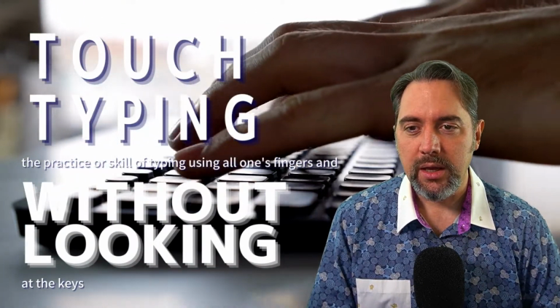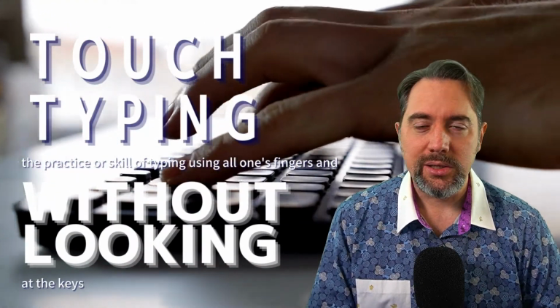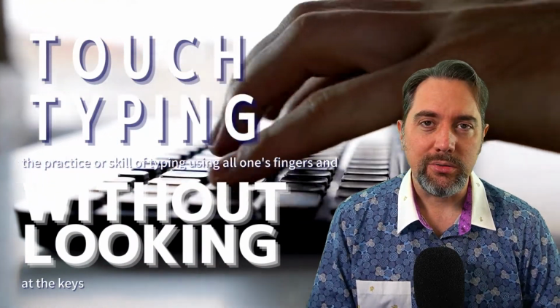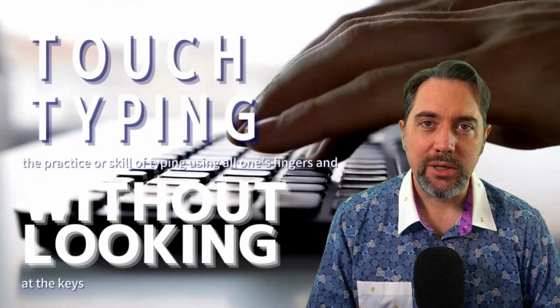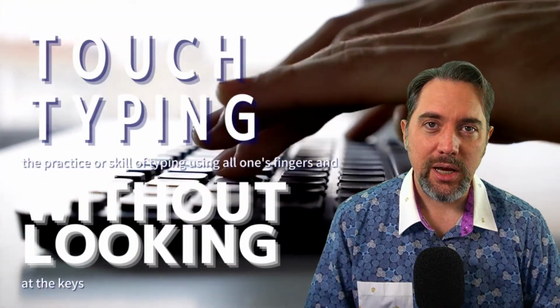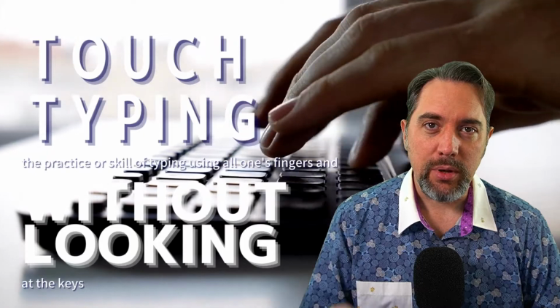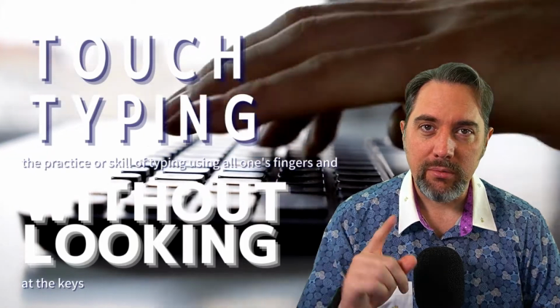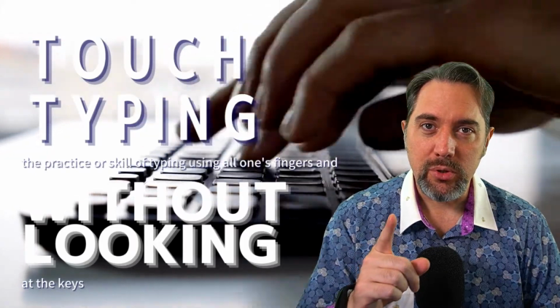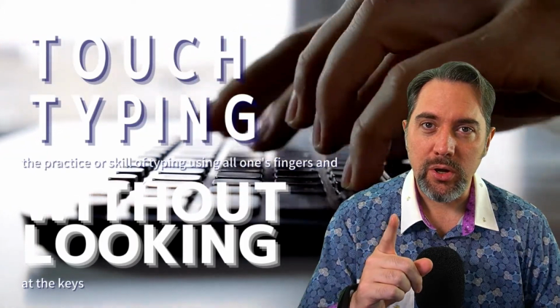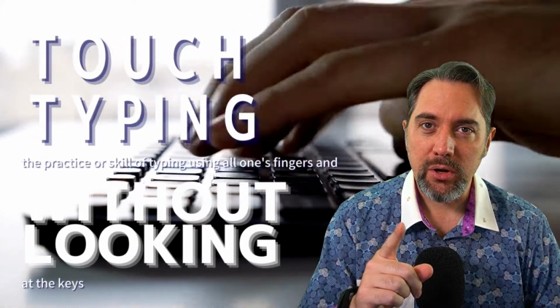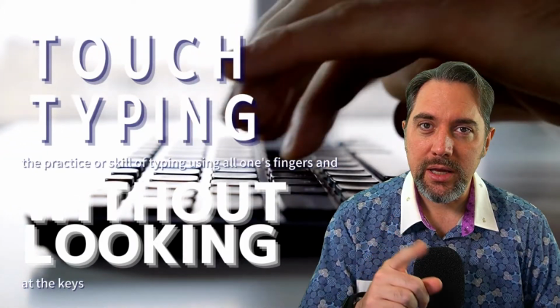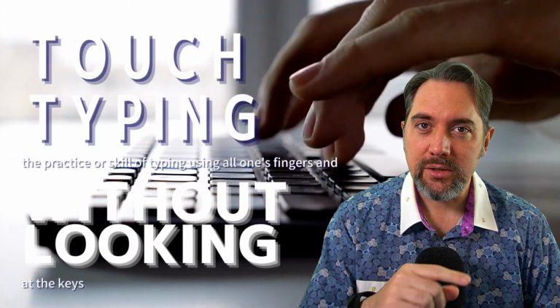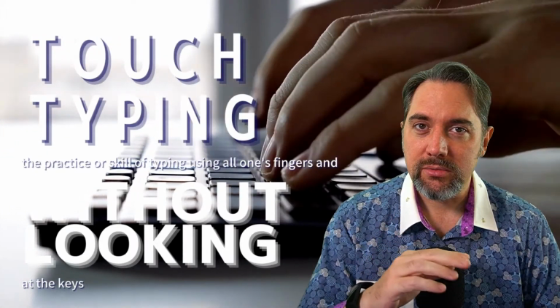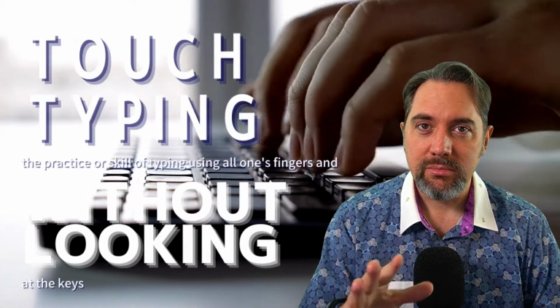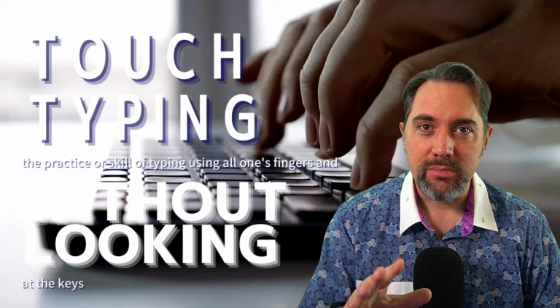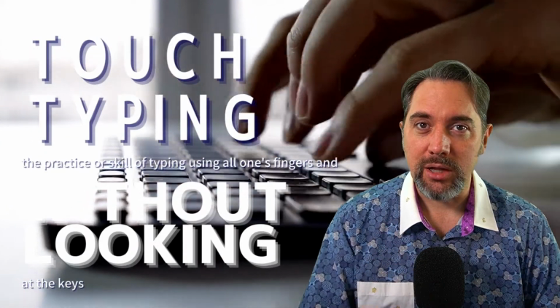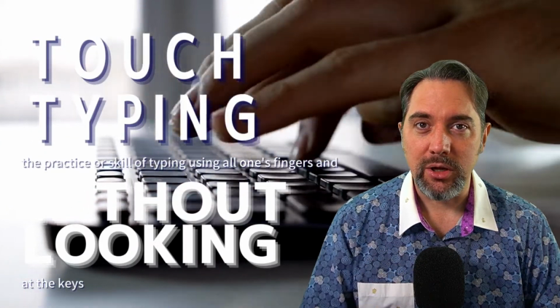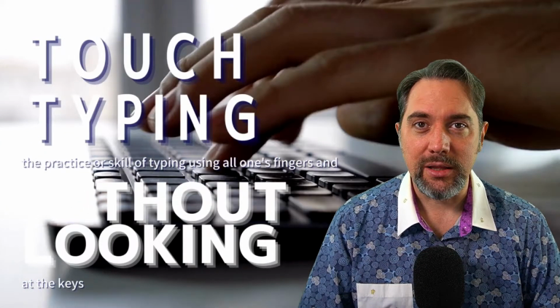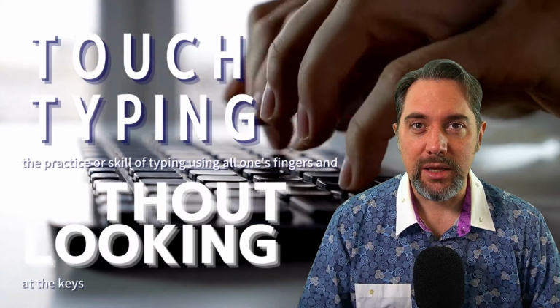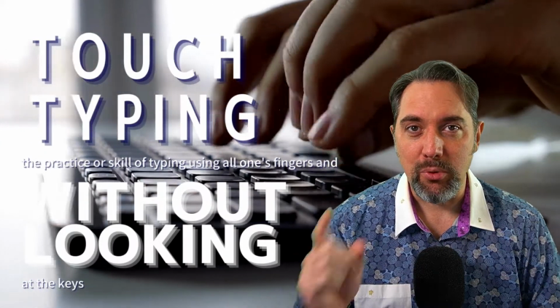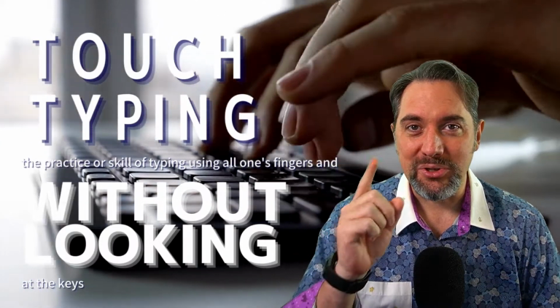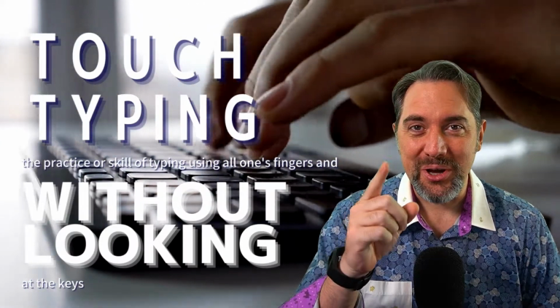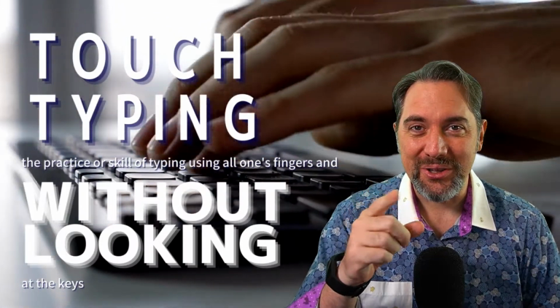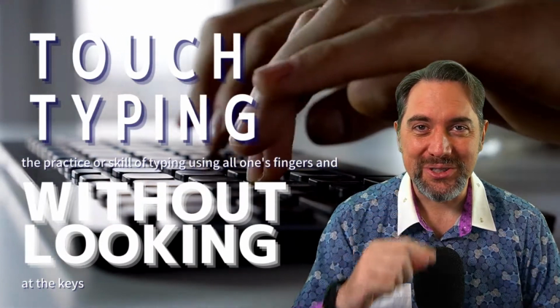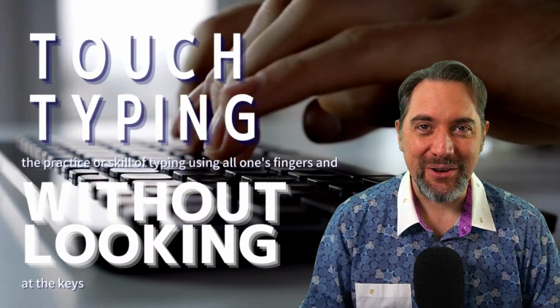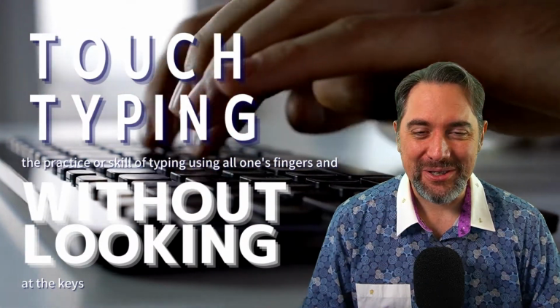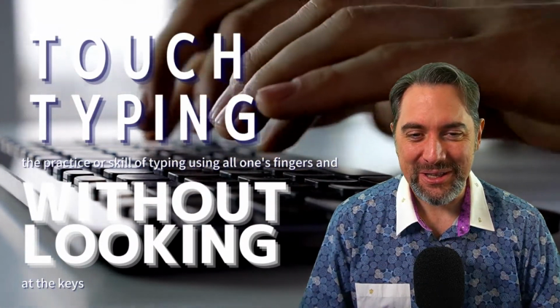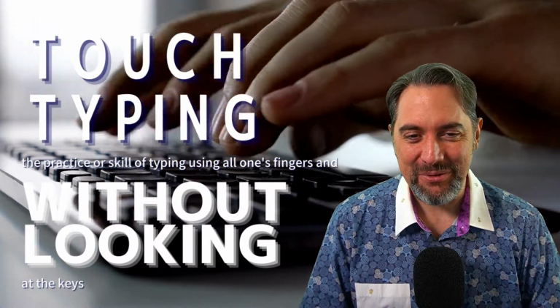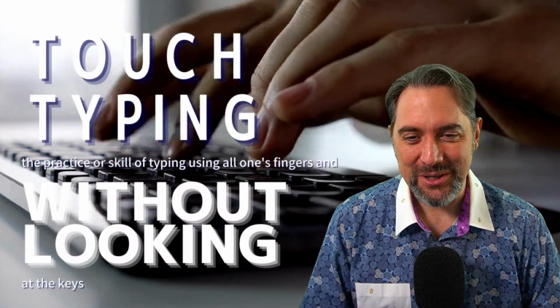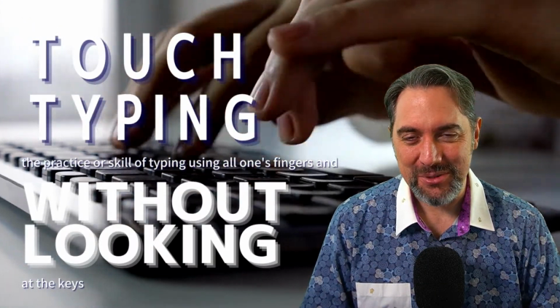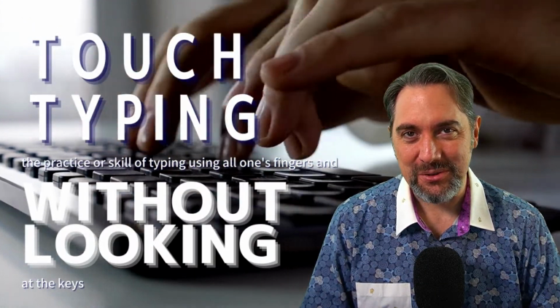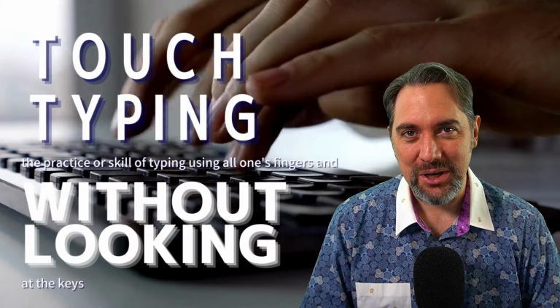So touch typing: using all your keys, not looking at the keyboard. Do not look down. I'm going to say that a few times in this video.